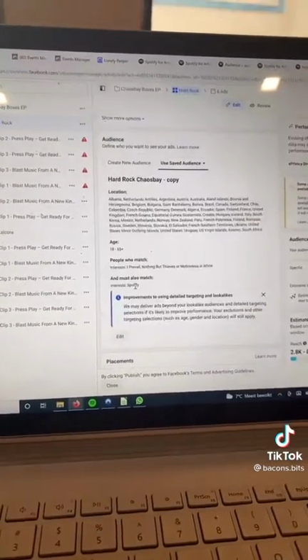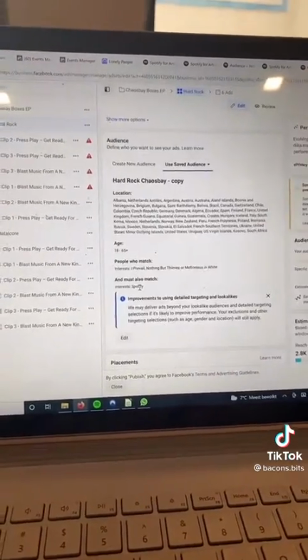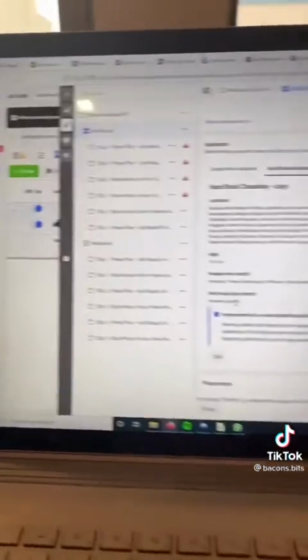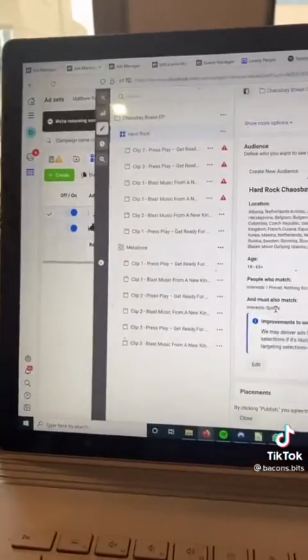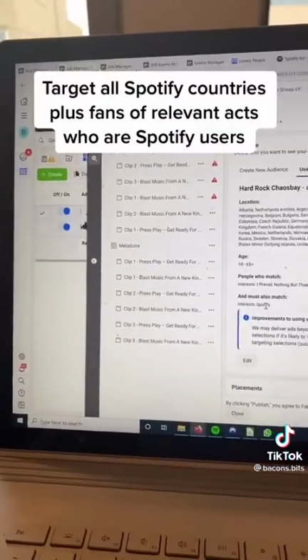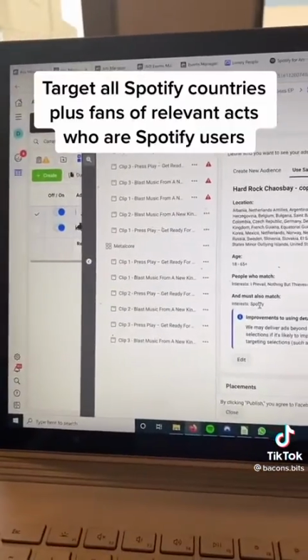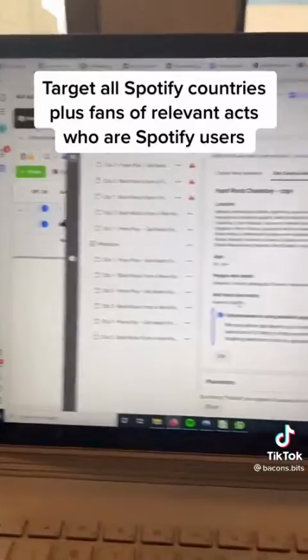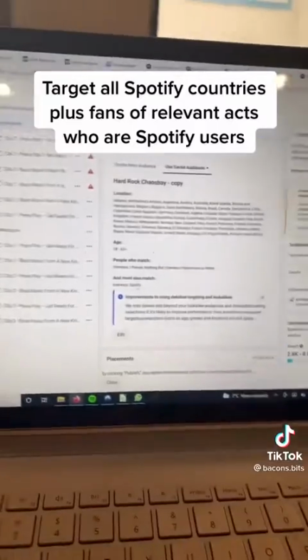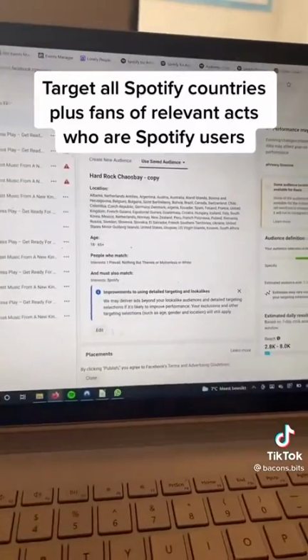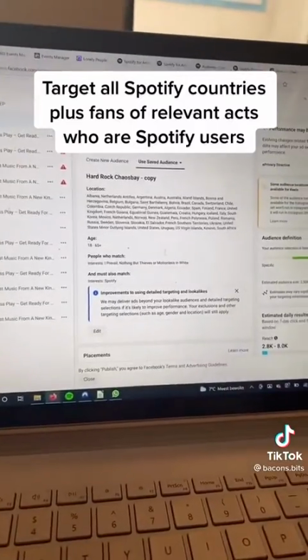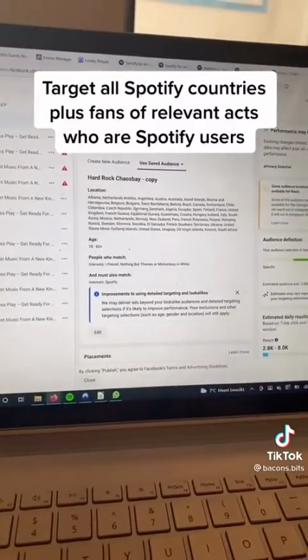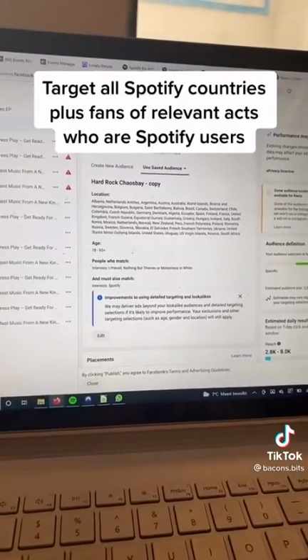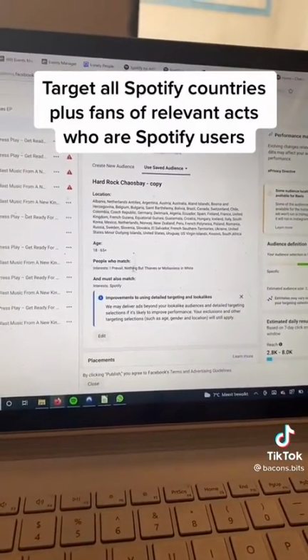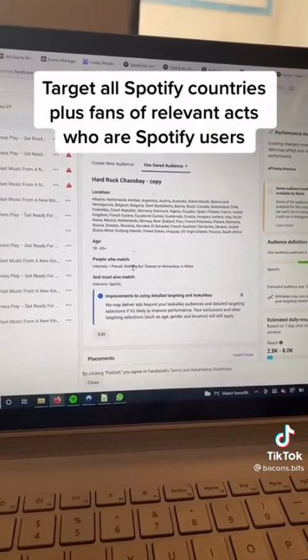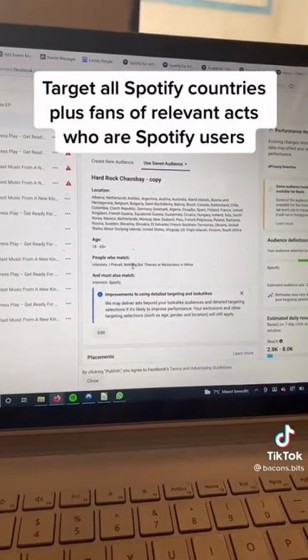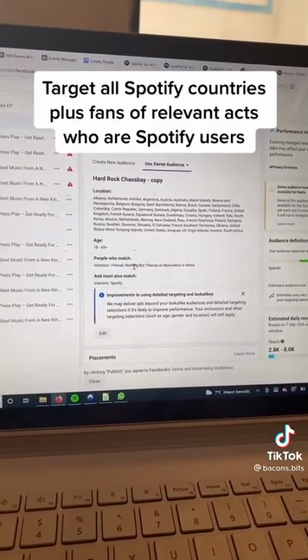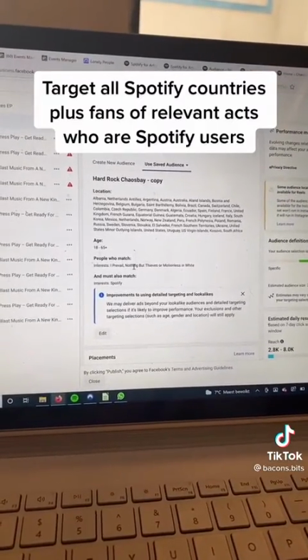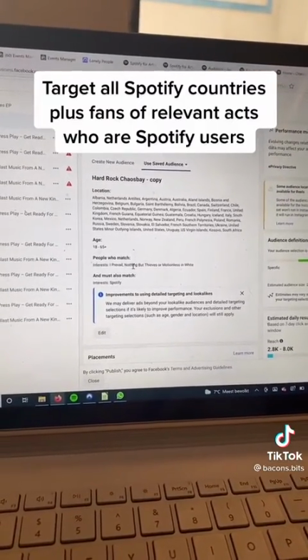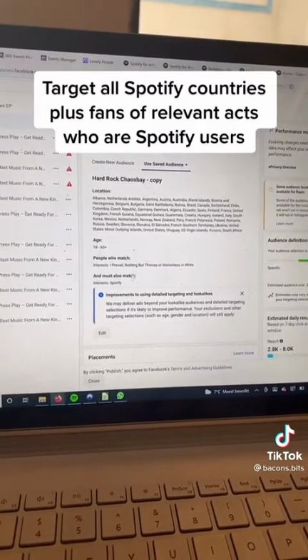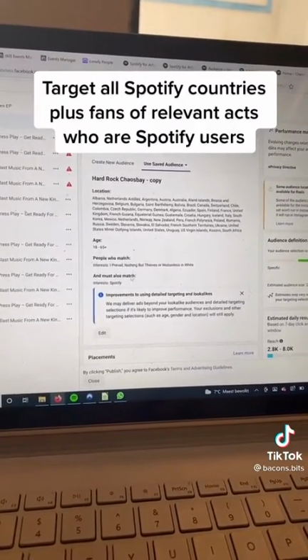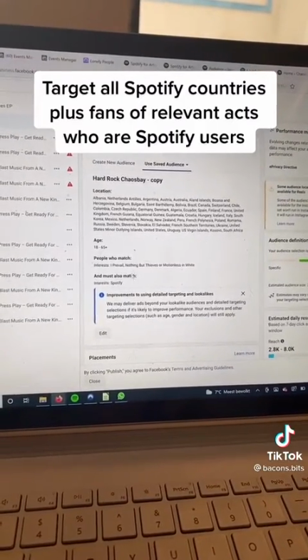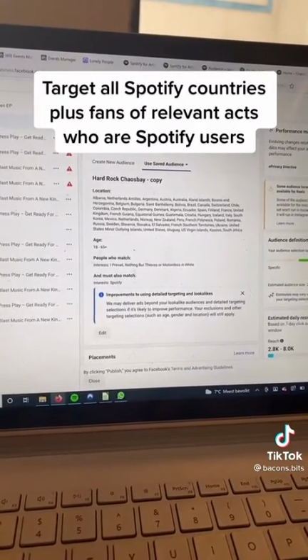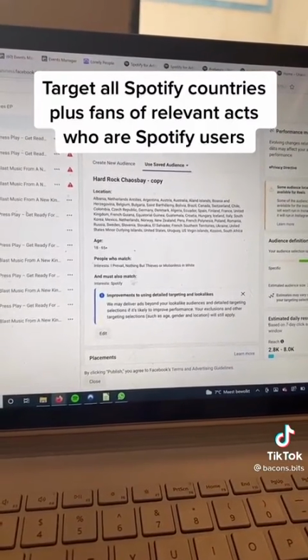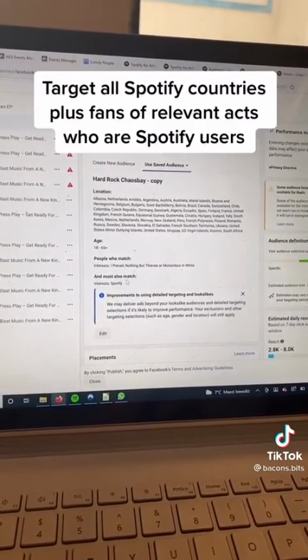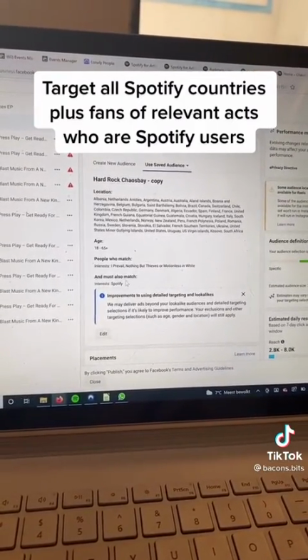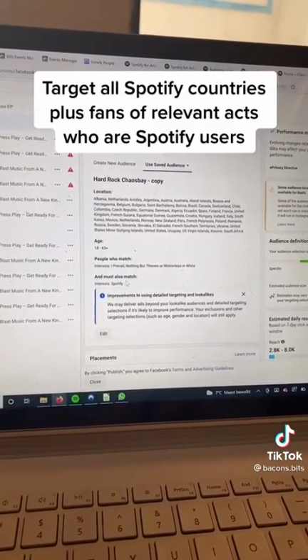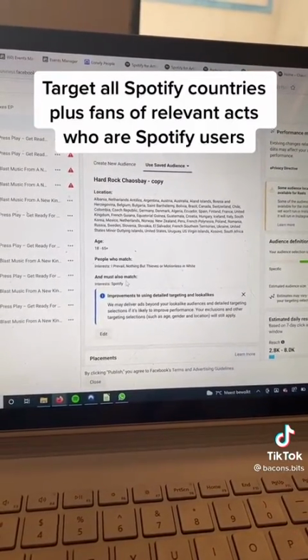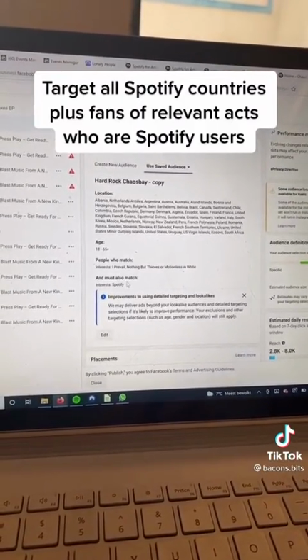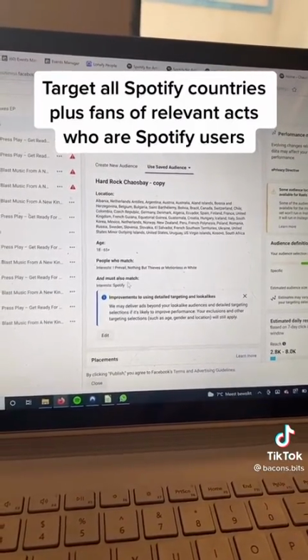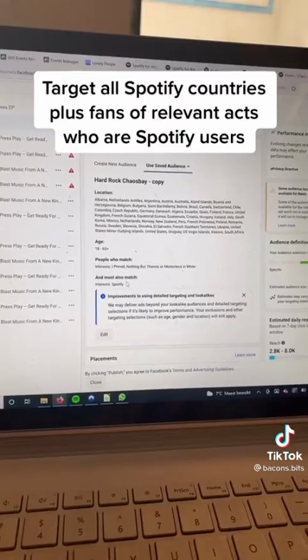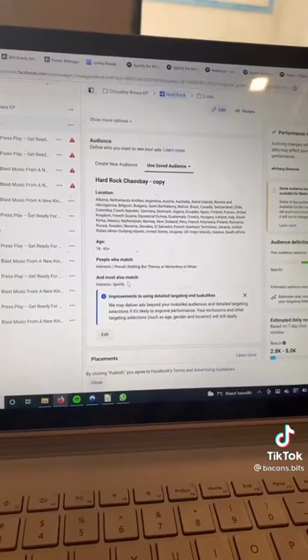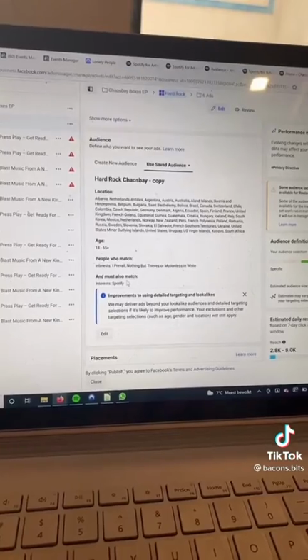For targeting, I usually hit one or two things. Here I got every Spotify country, relevant hard rock bands who are also Spotify users. This is how I avoid getting bots.